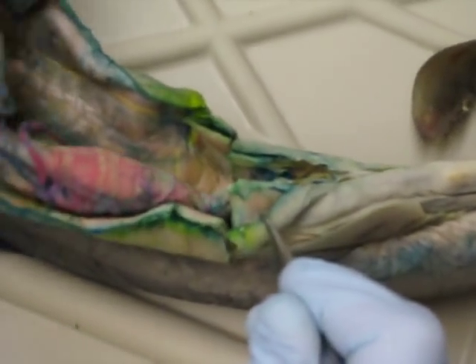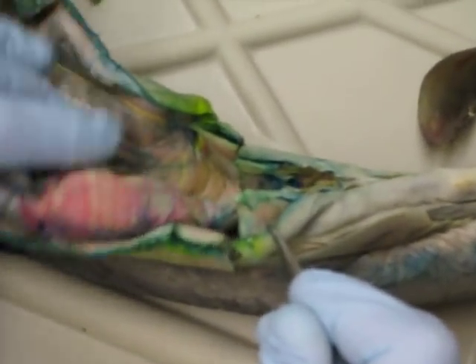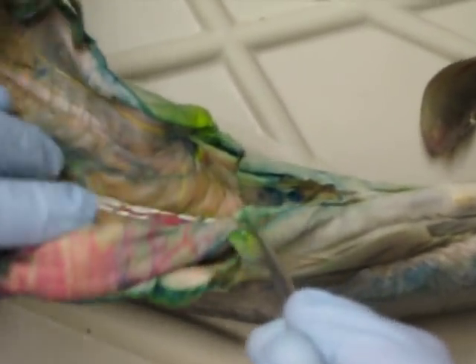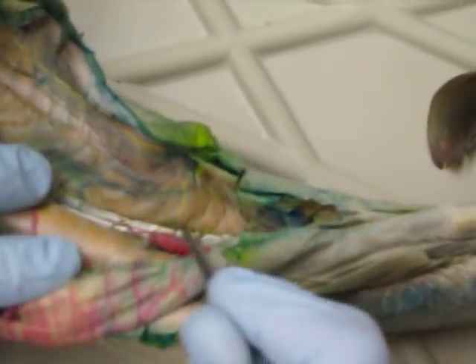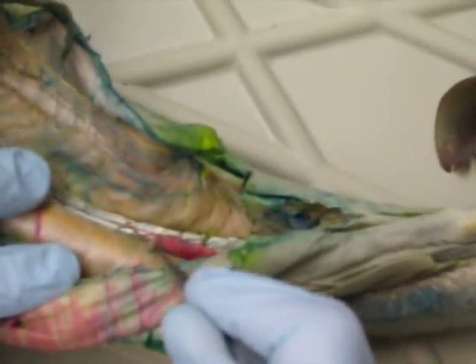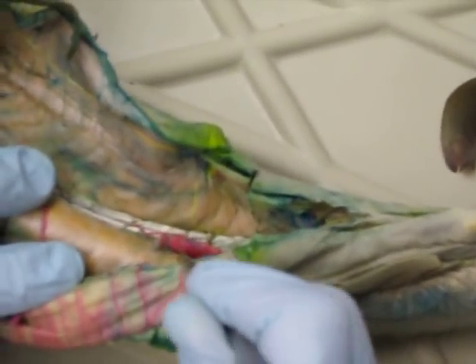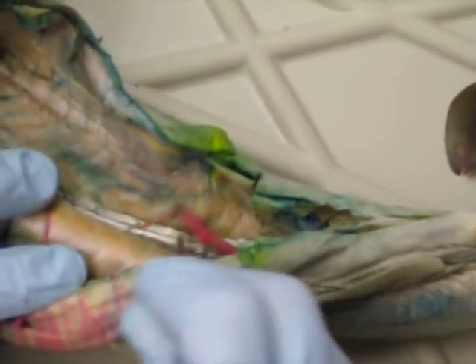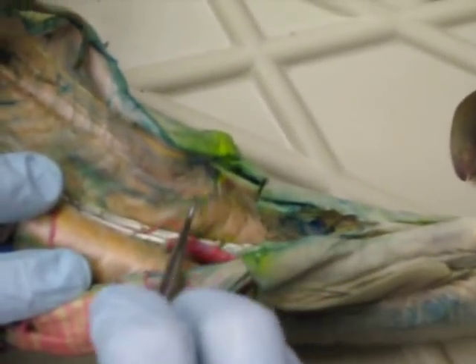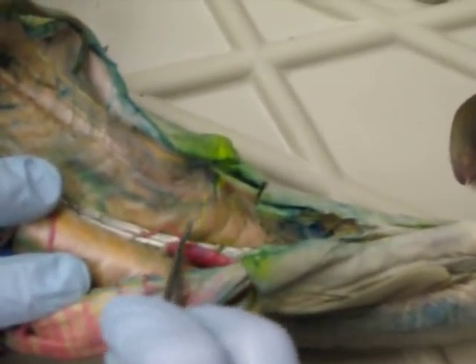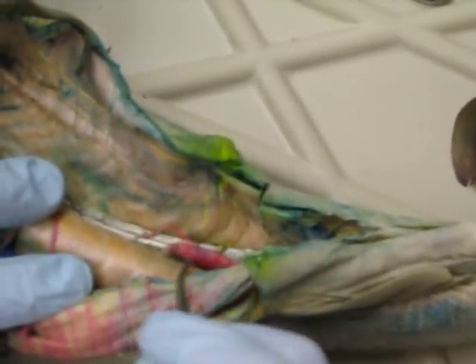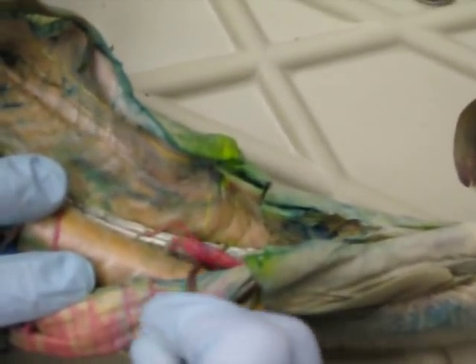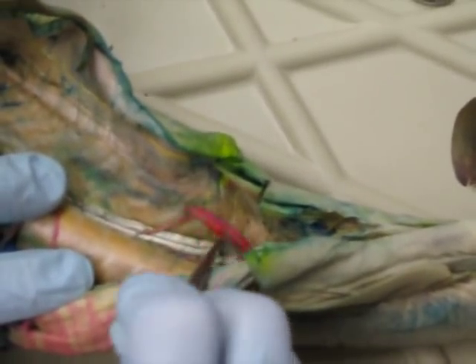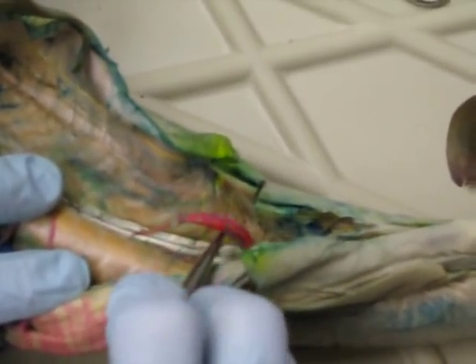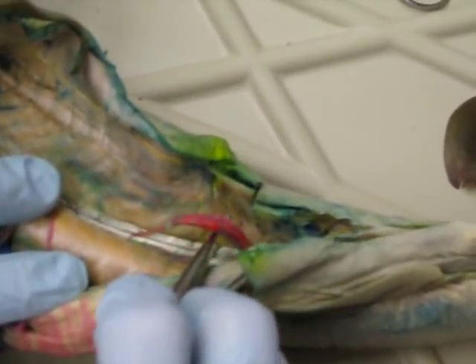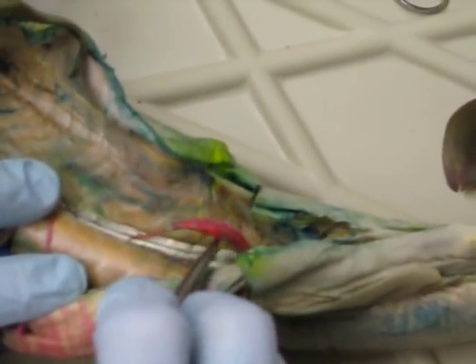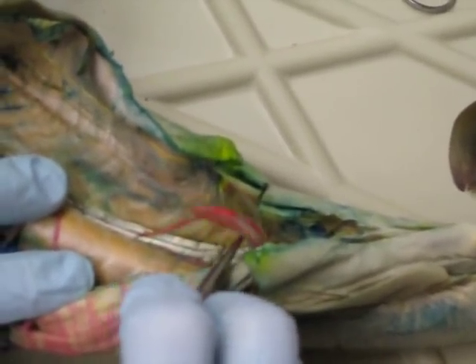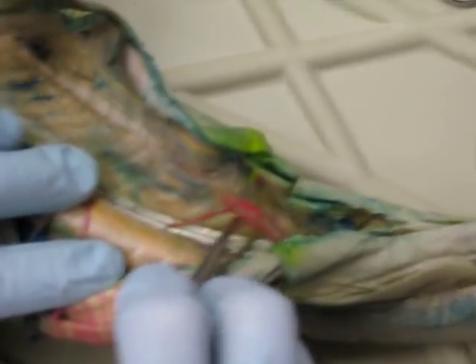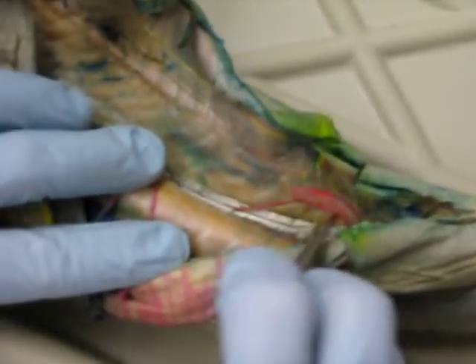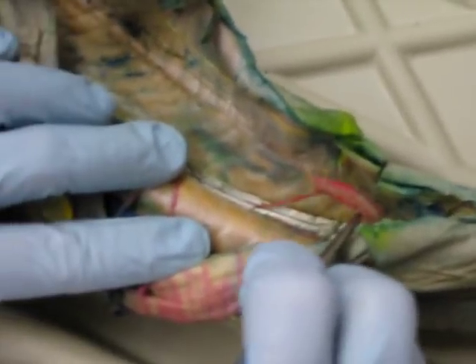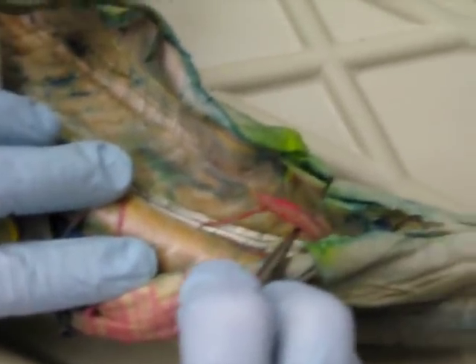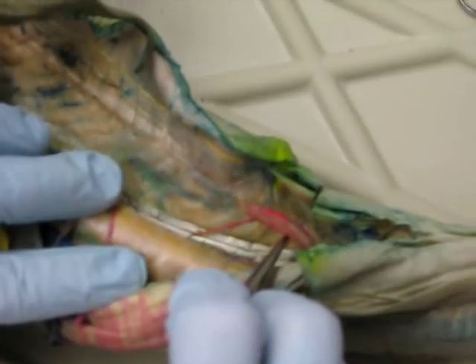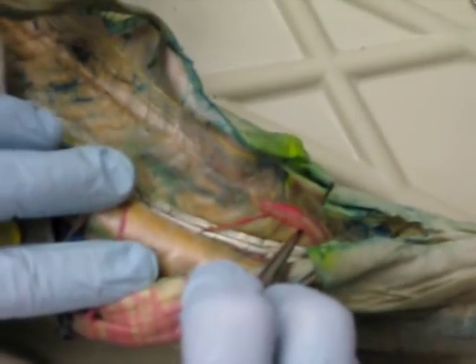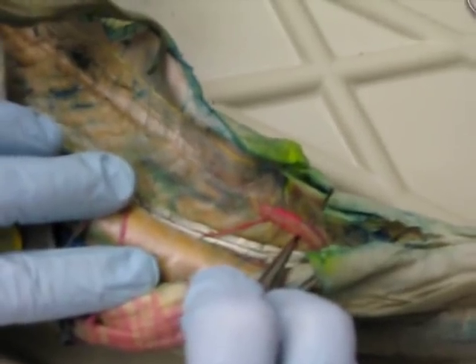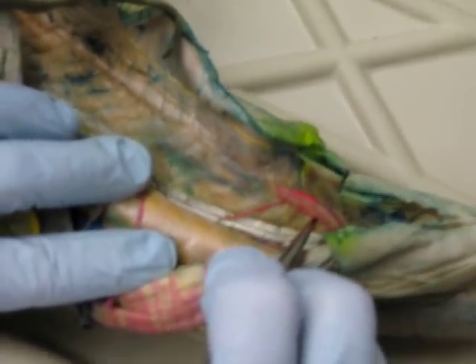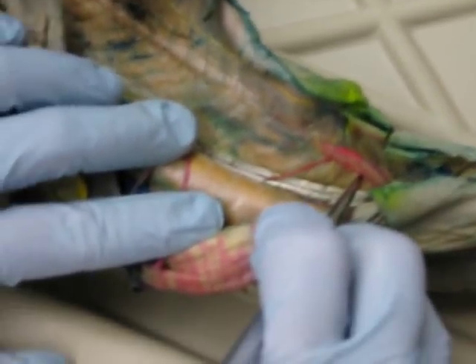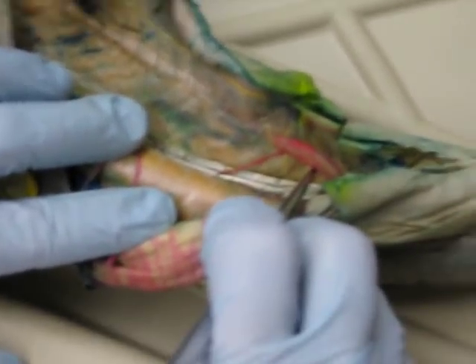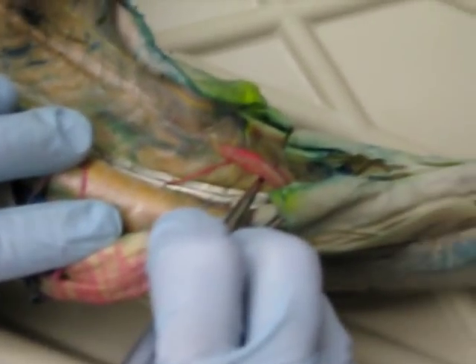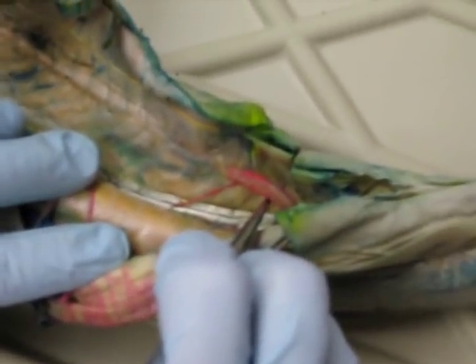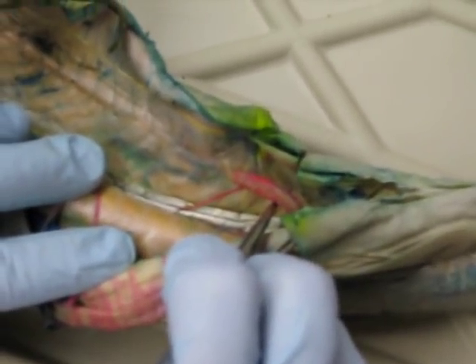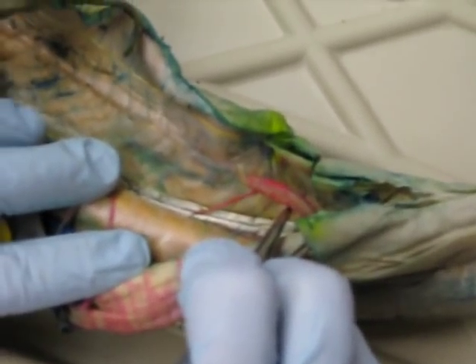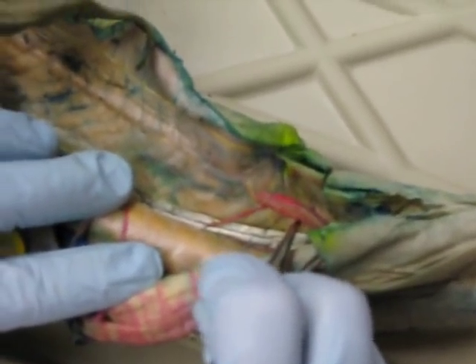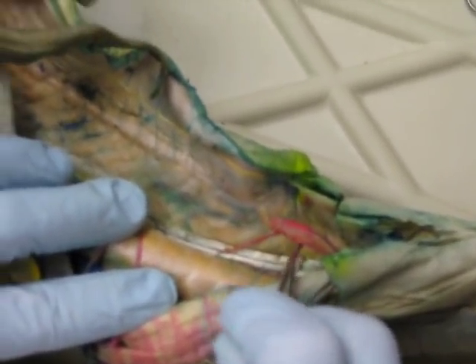Here we have the rectal gland, which is for osmoregulation.